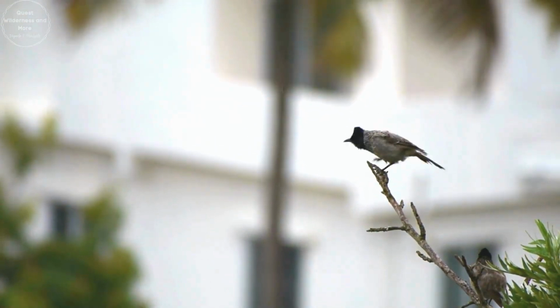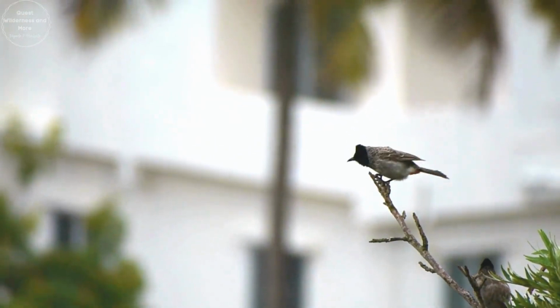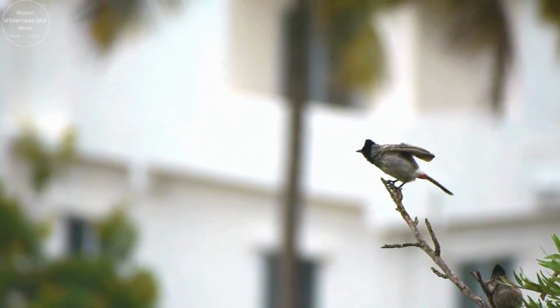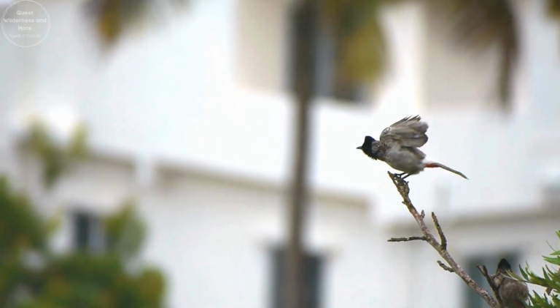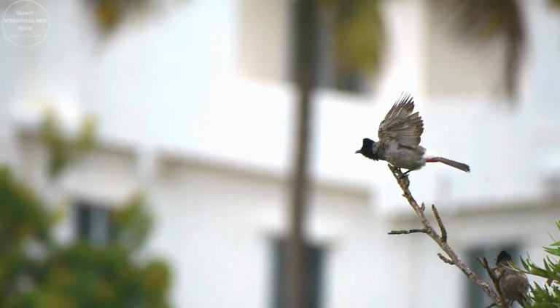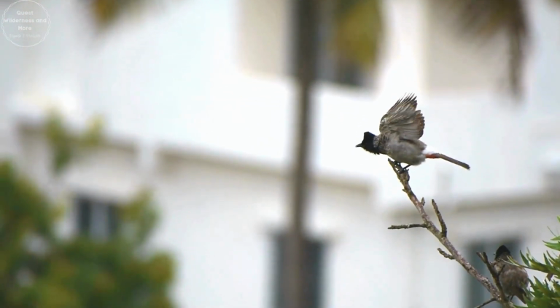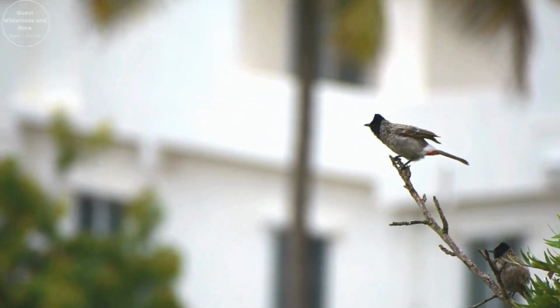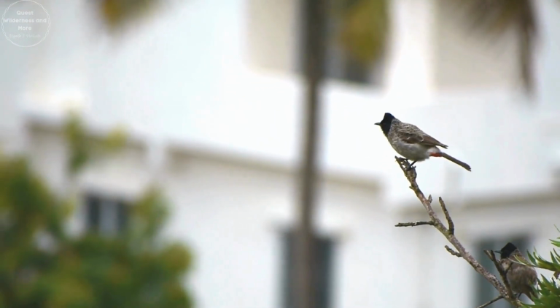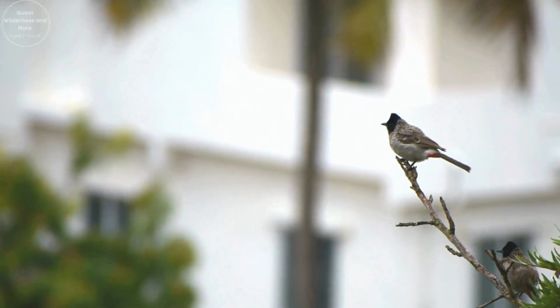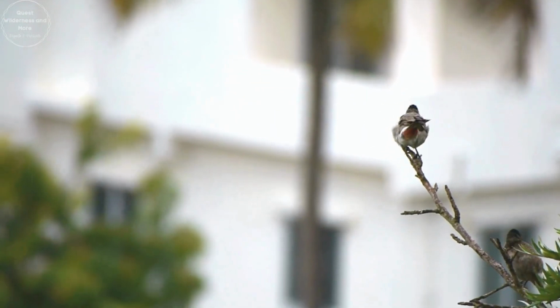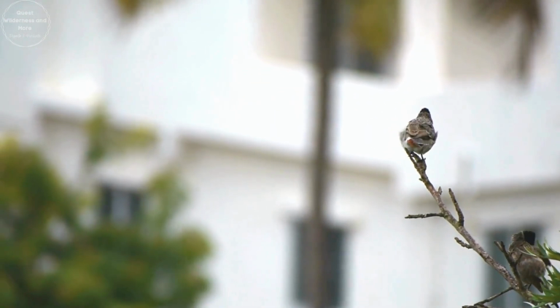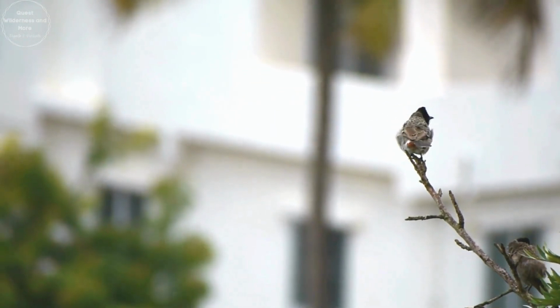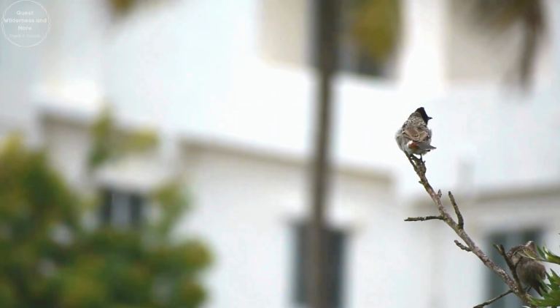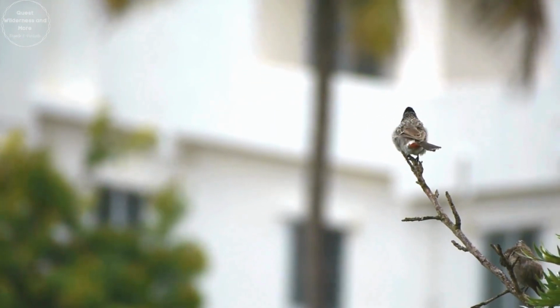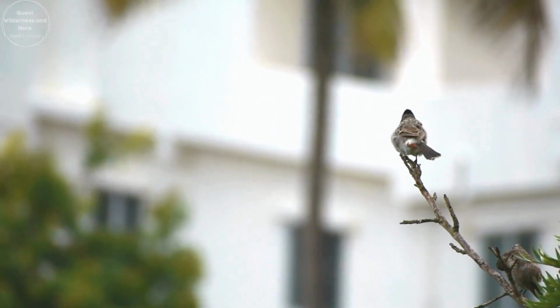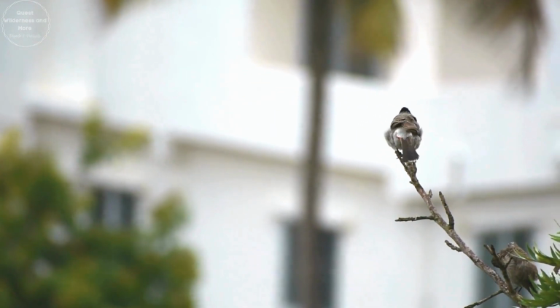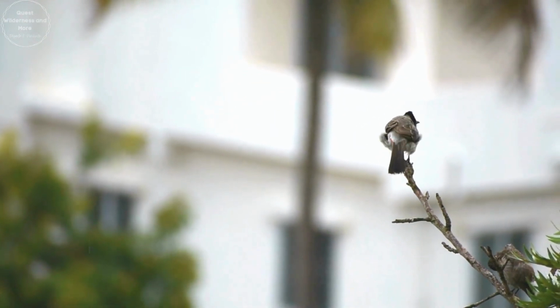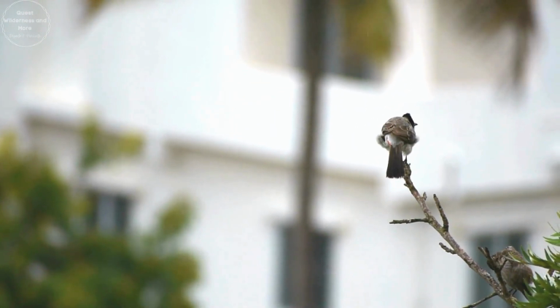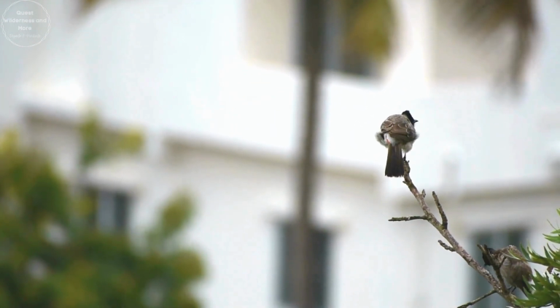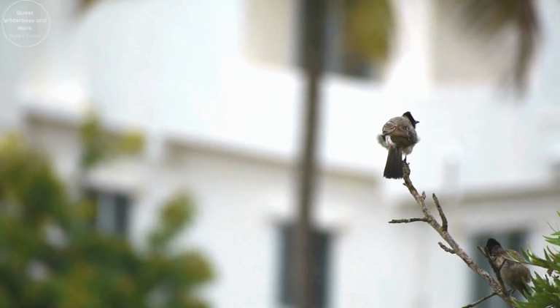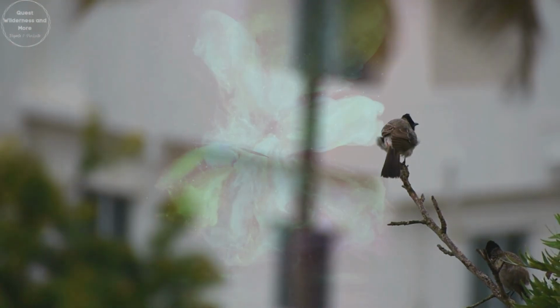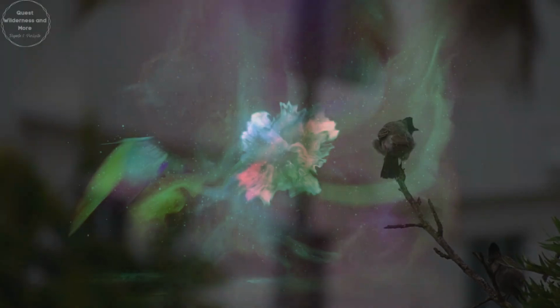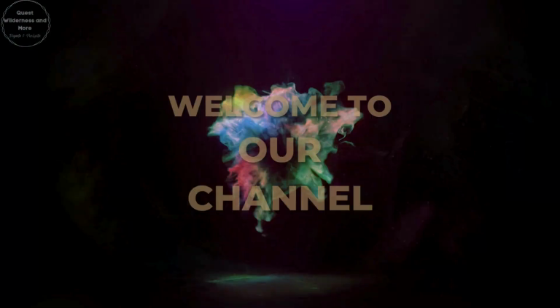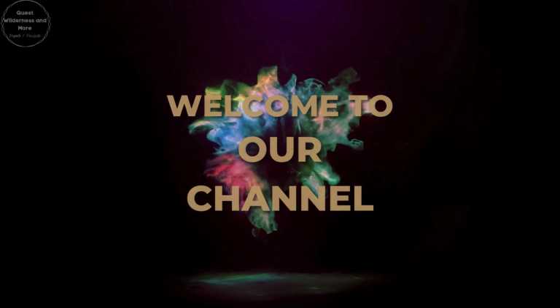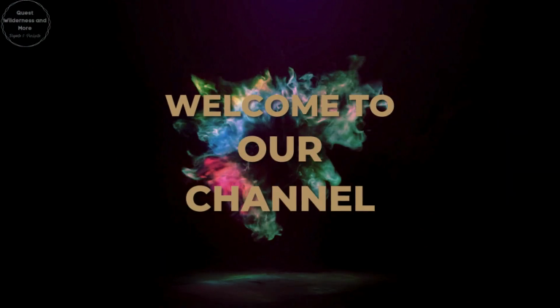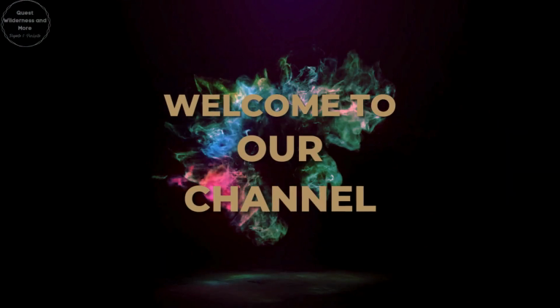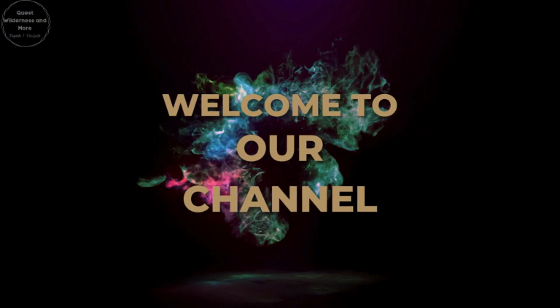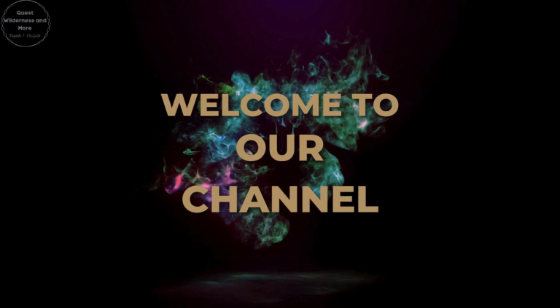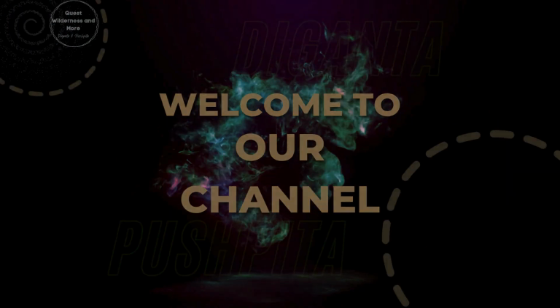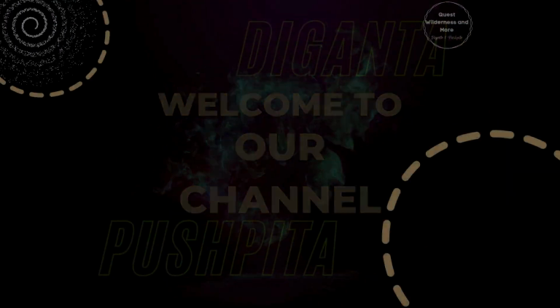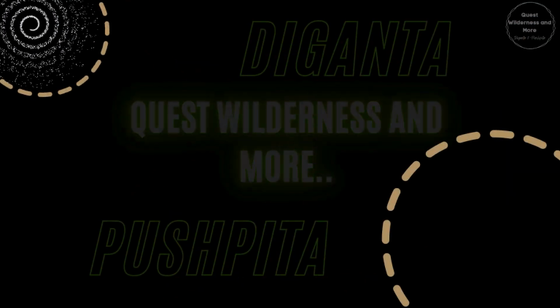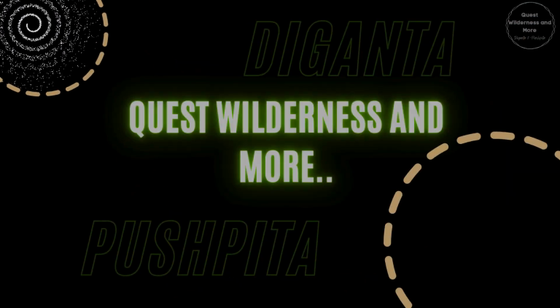Hello everyone, hope you all are doing good. Welcome to our channel Quest, Wilderness and More.